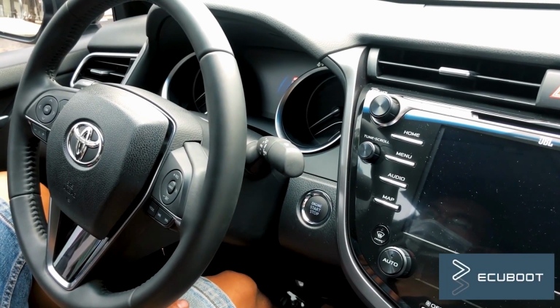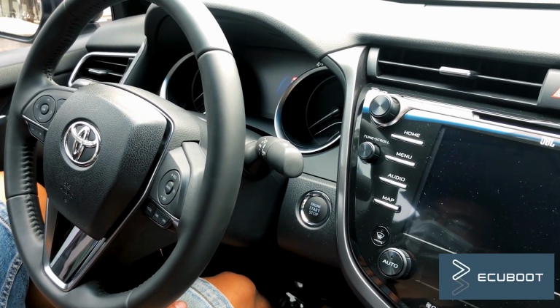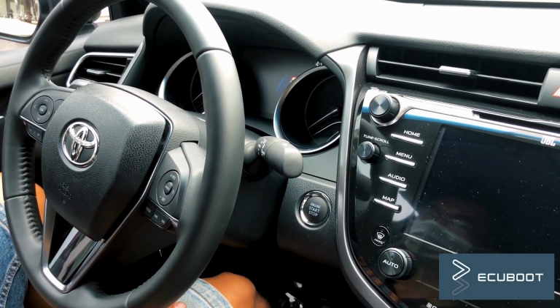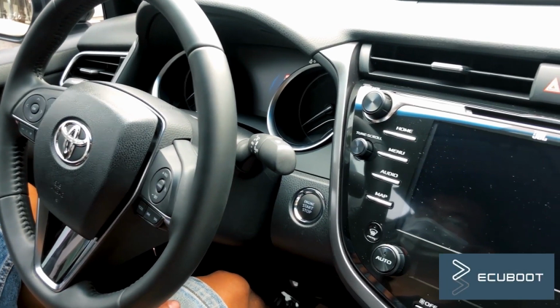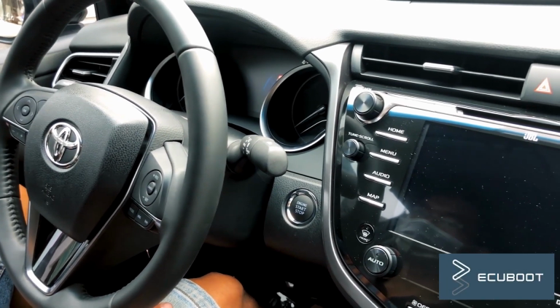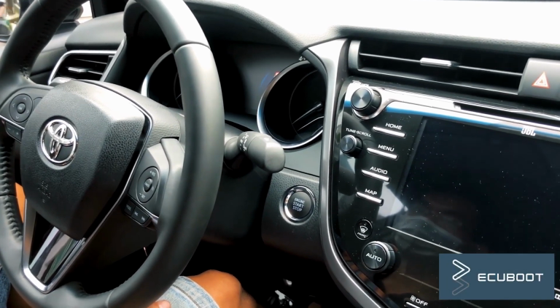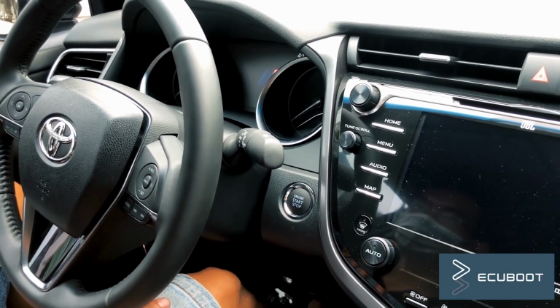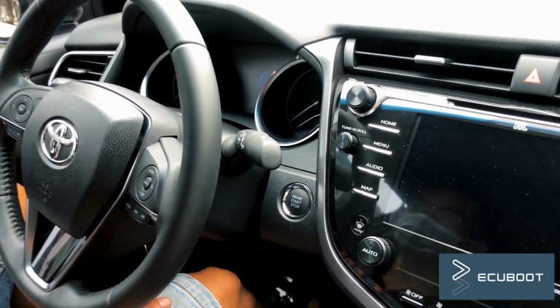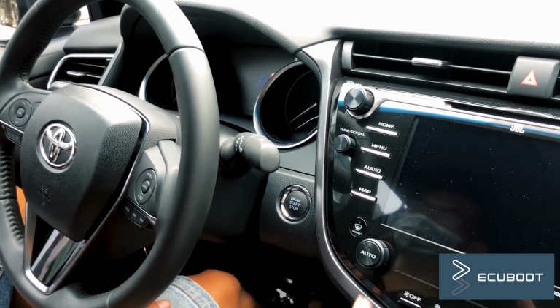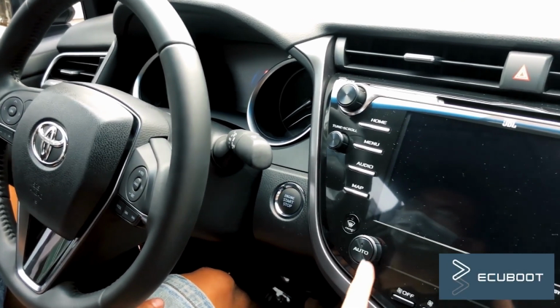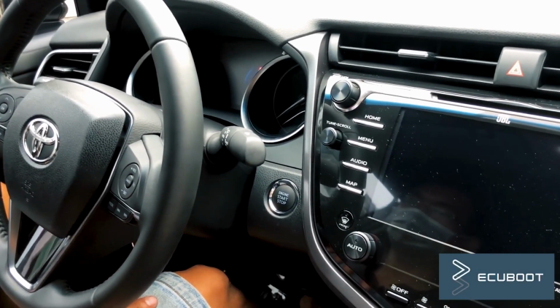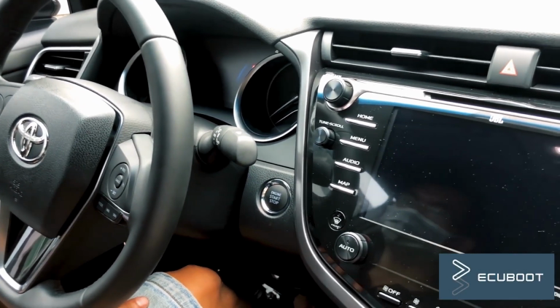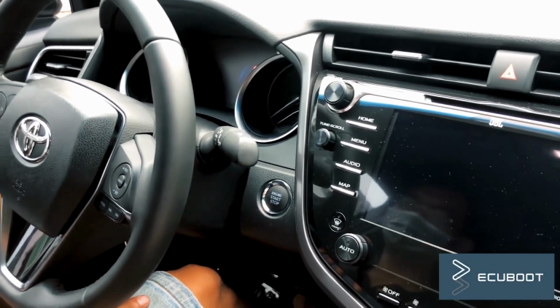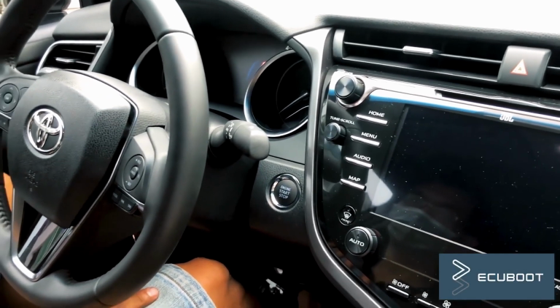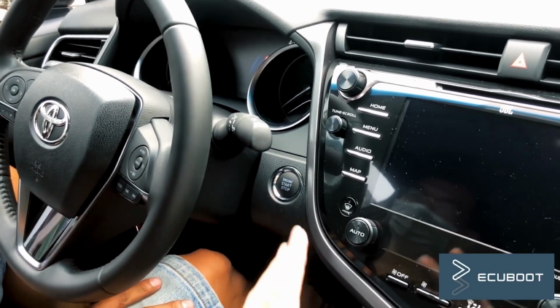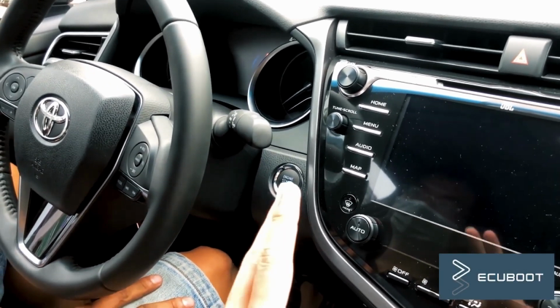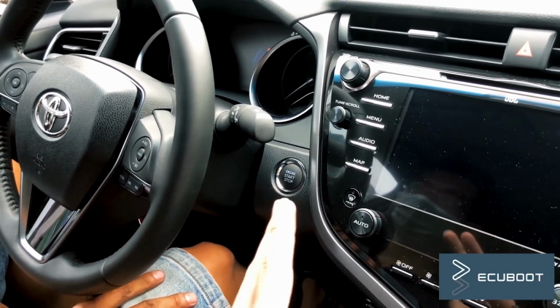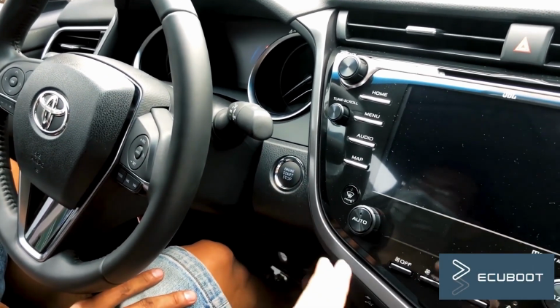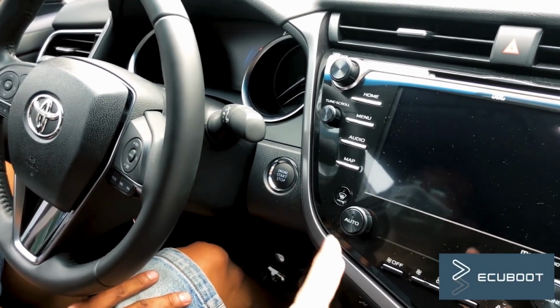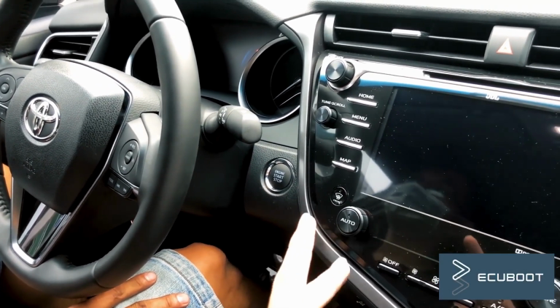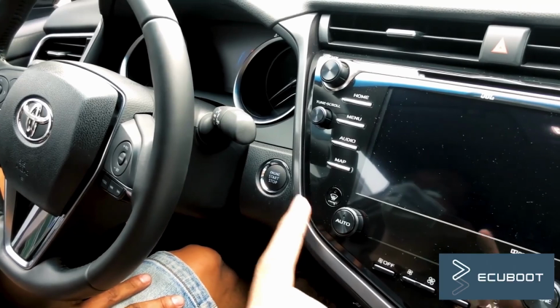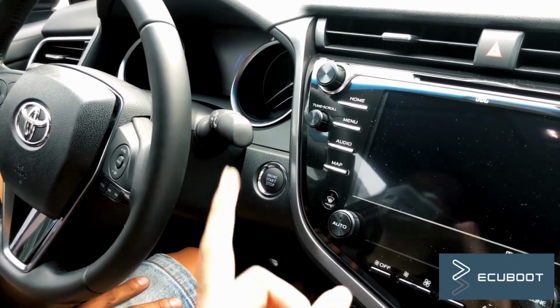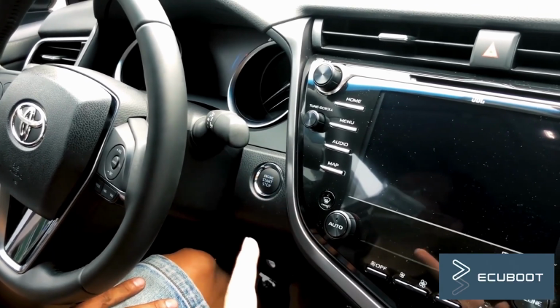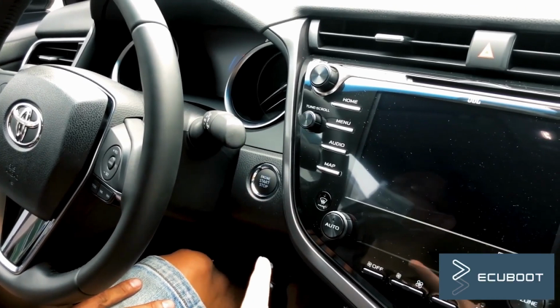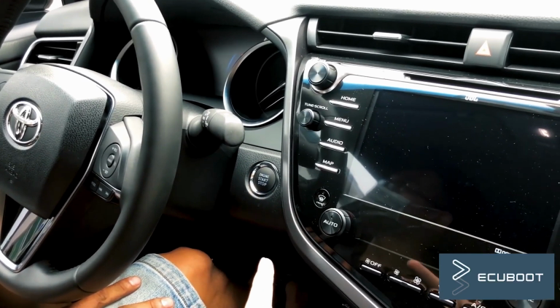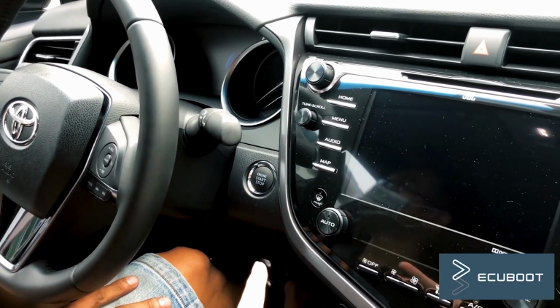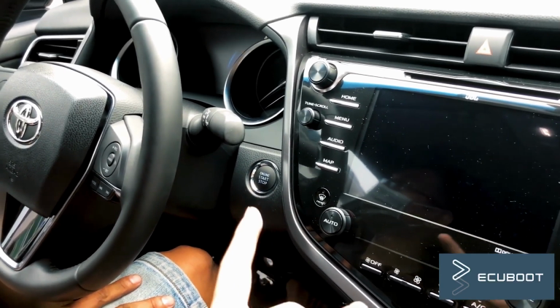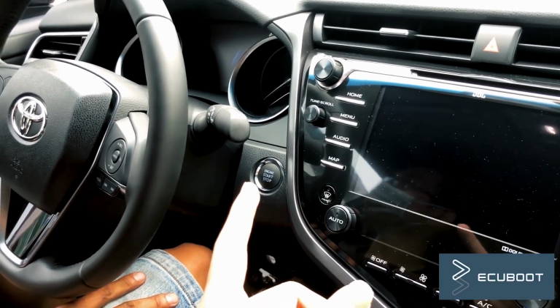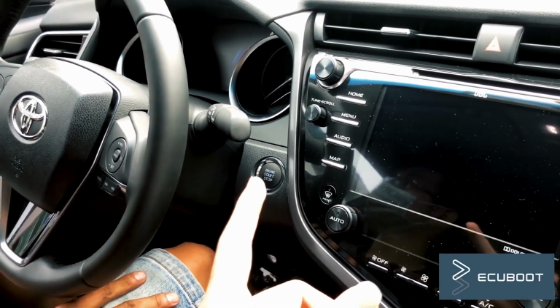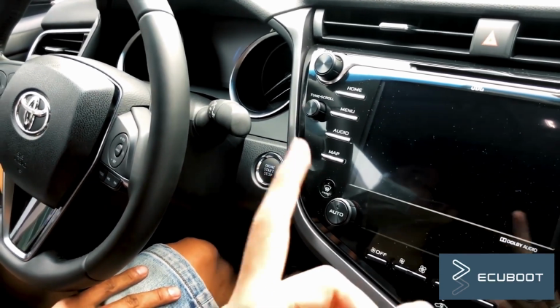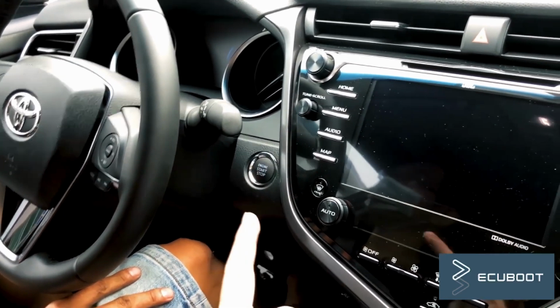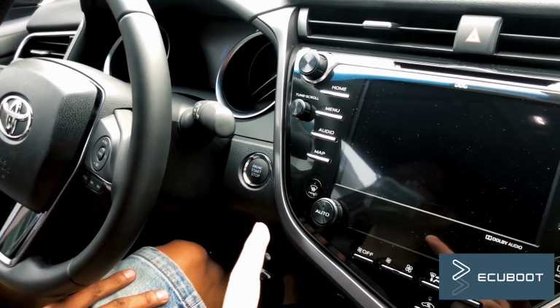Hi everyone, this is ECU Booth, and for today's video, we're gonna show you a problem on our 2021 Toyota Camry.